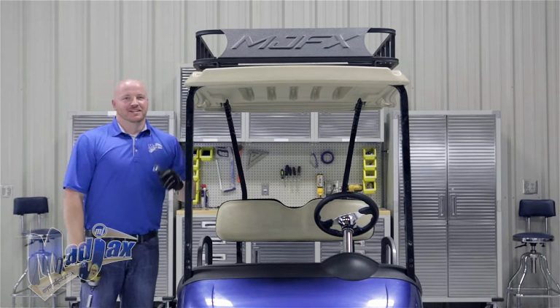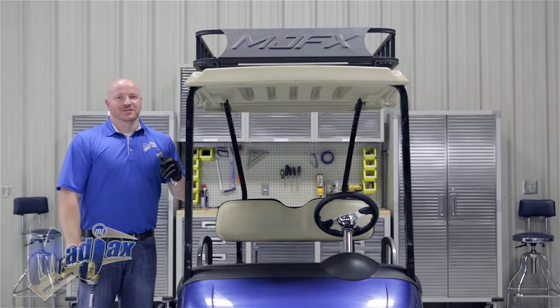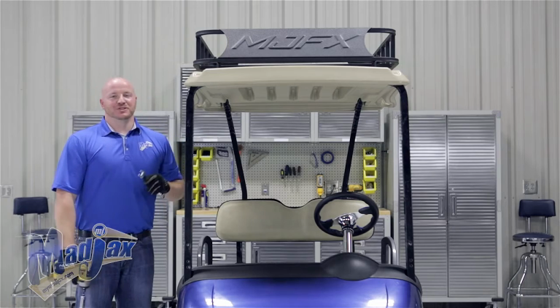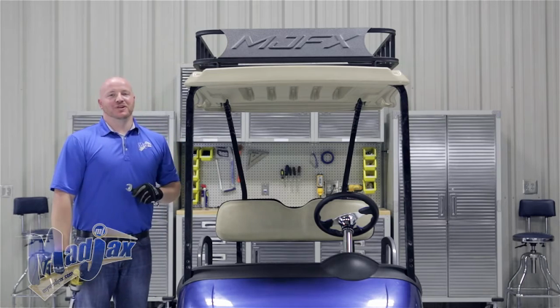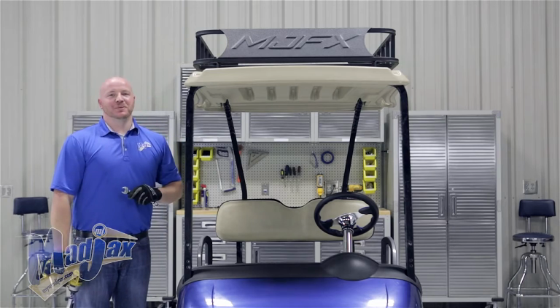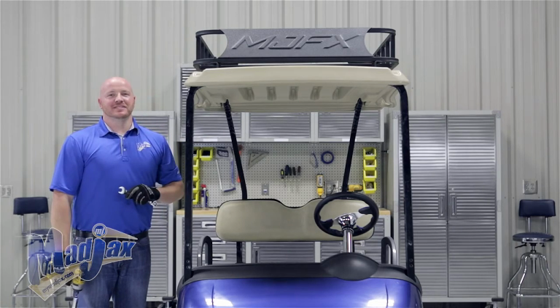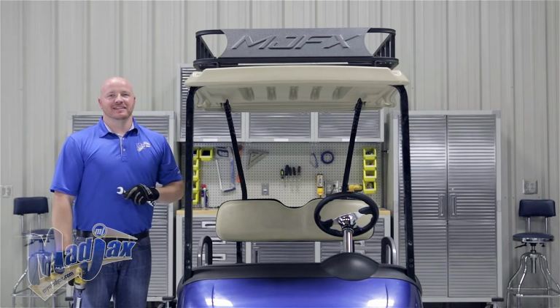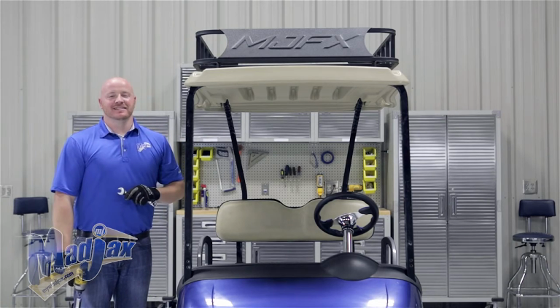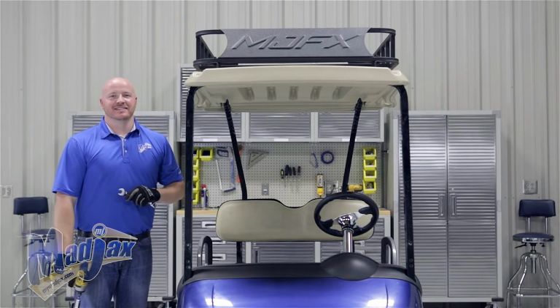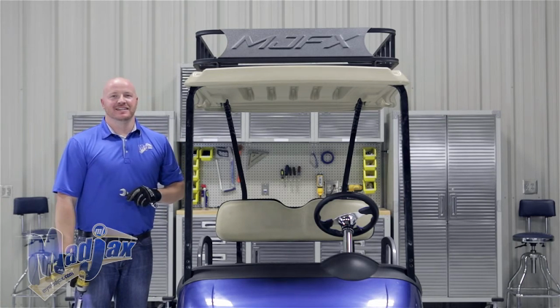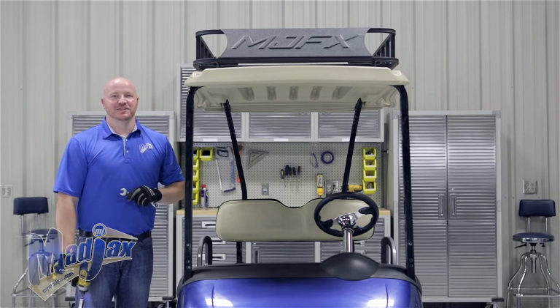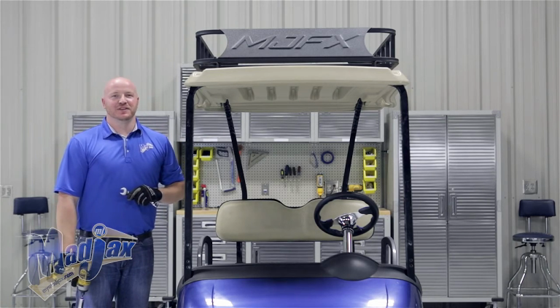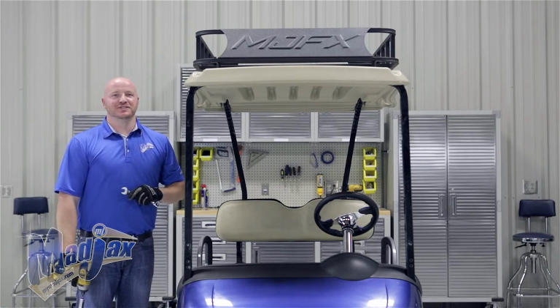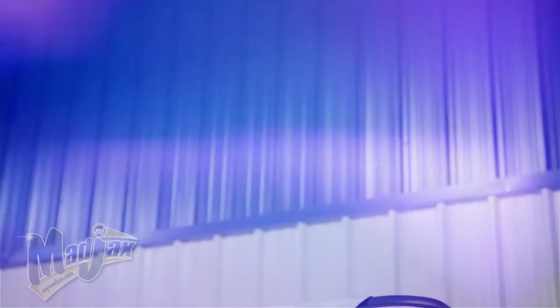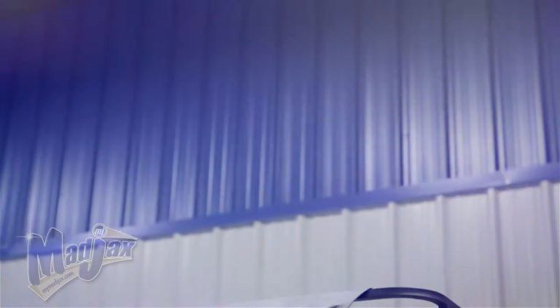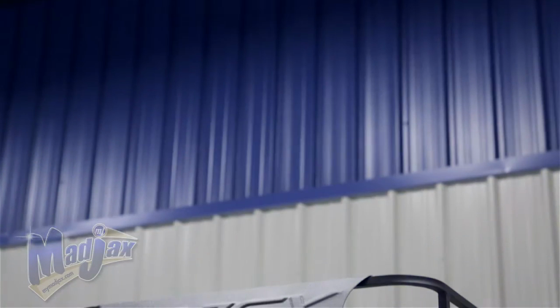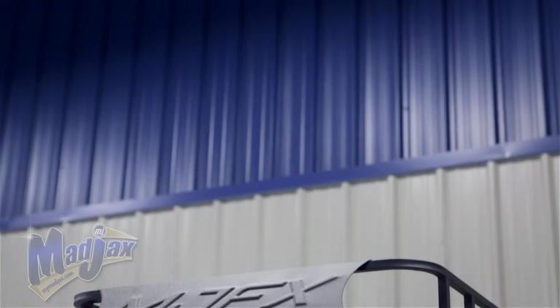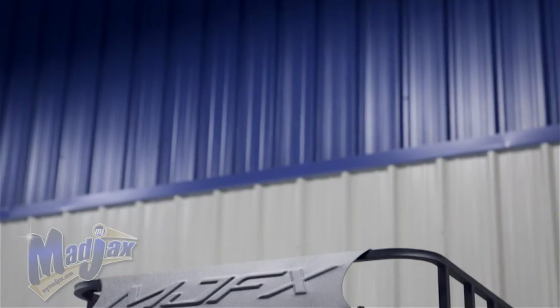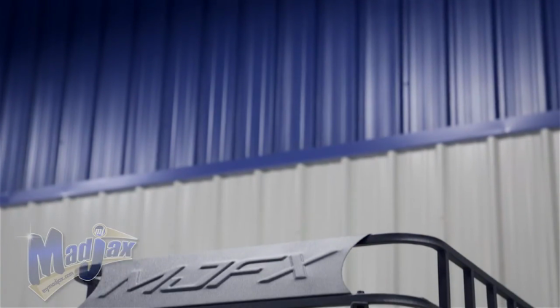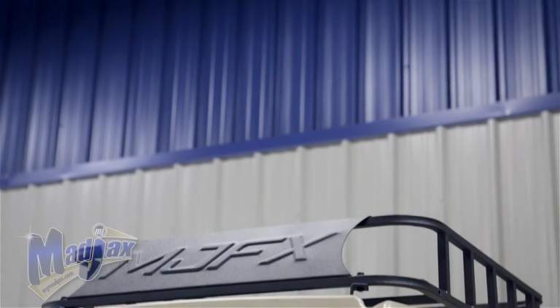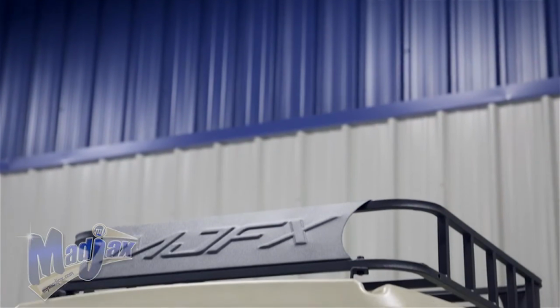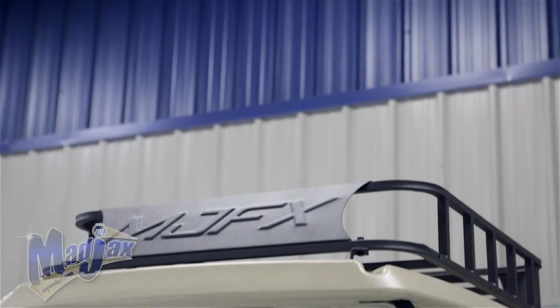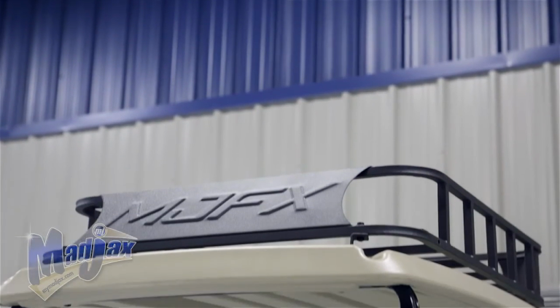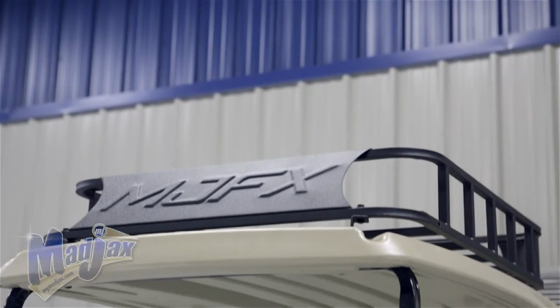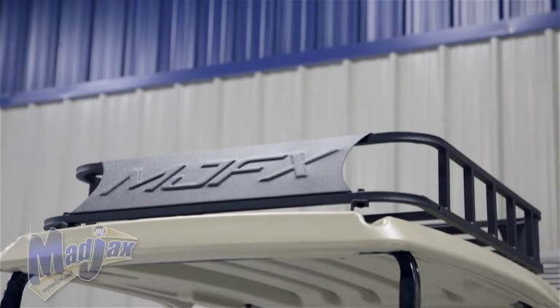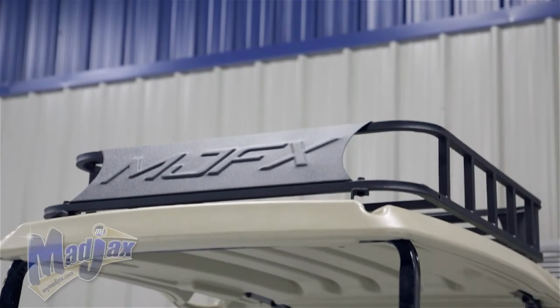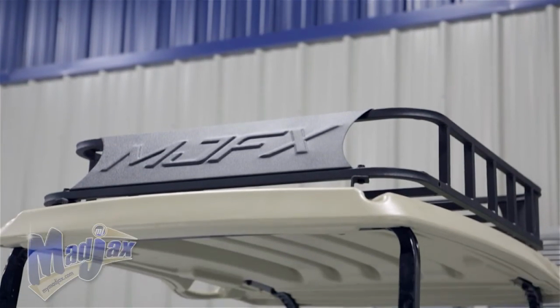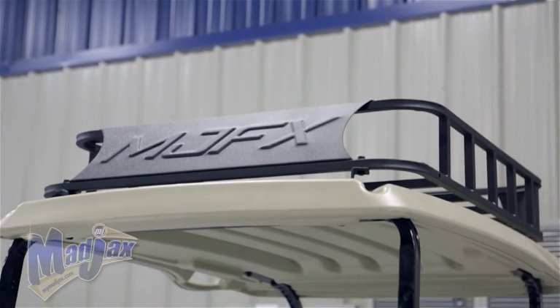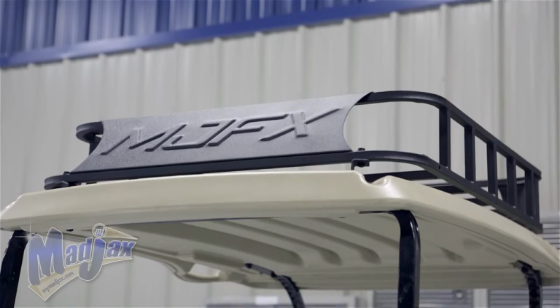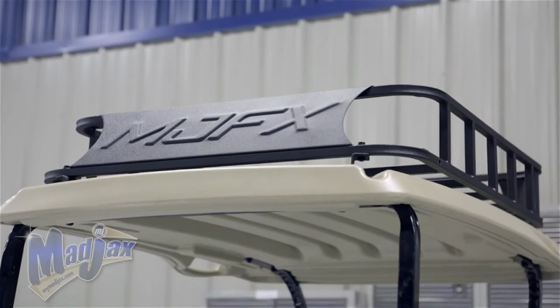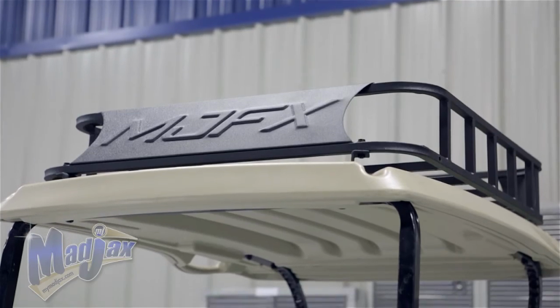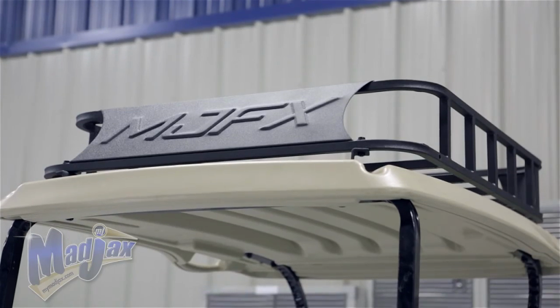Once your hardware is tightened, you're finished installing your MJFX Armor Roof Rack designed for the EZGO RXV.